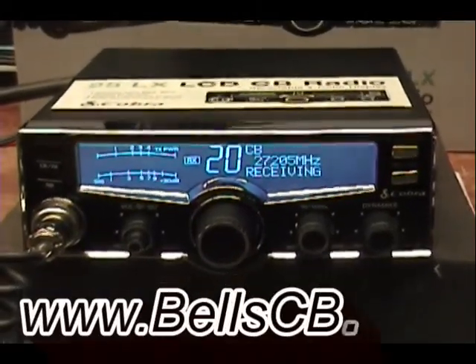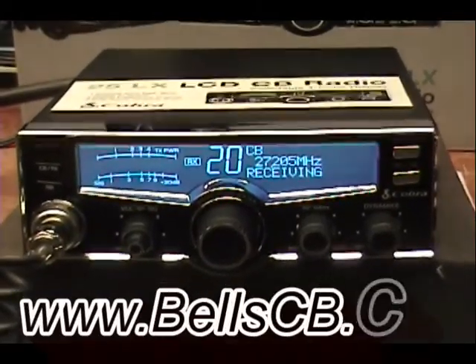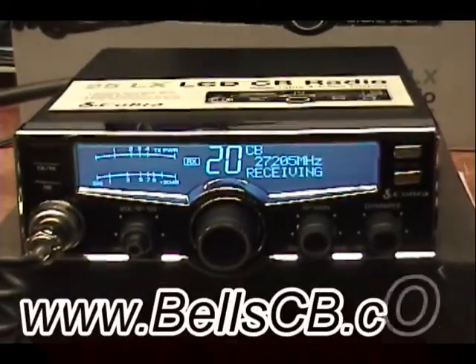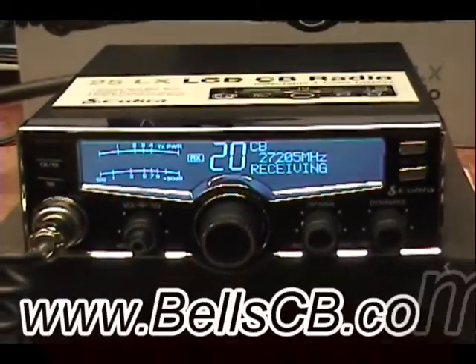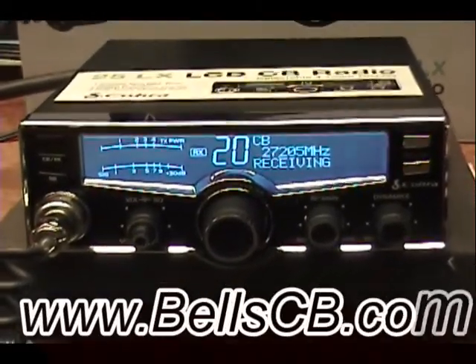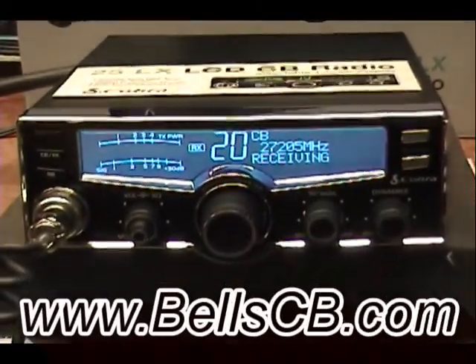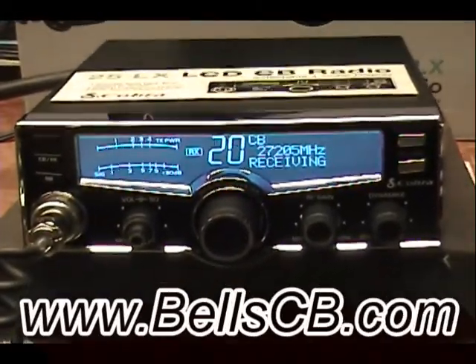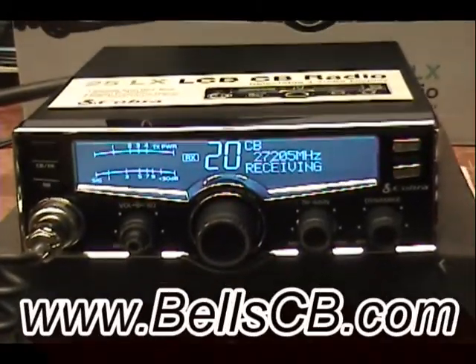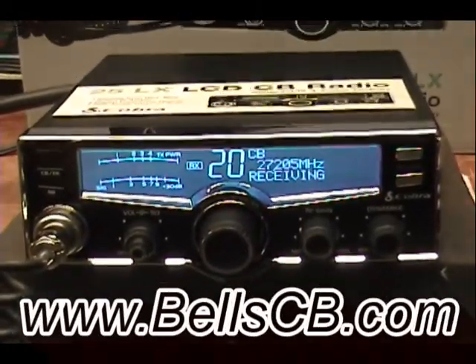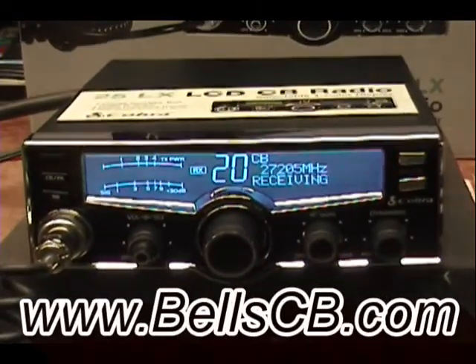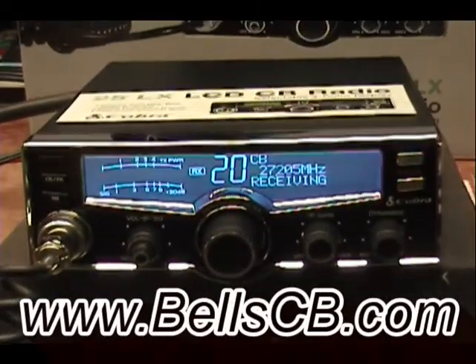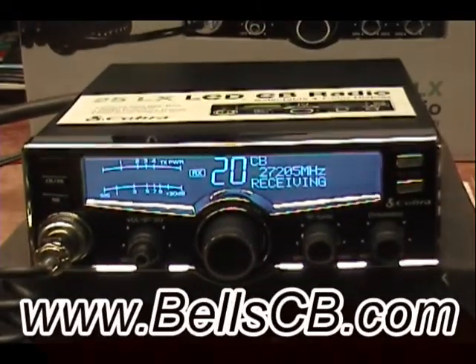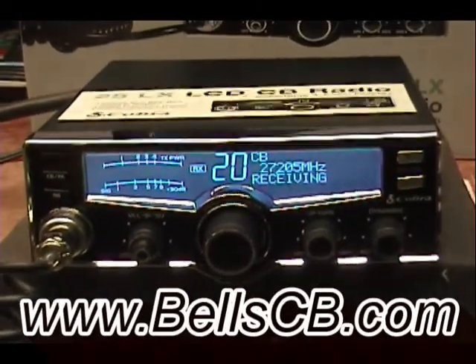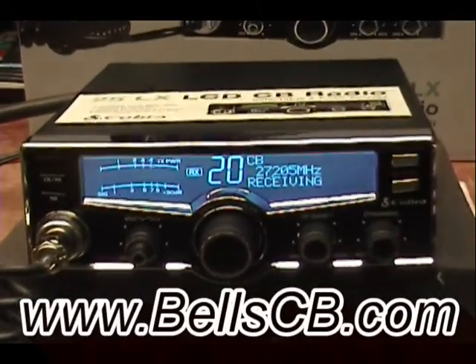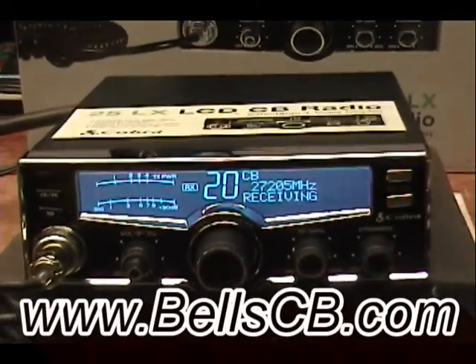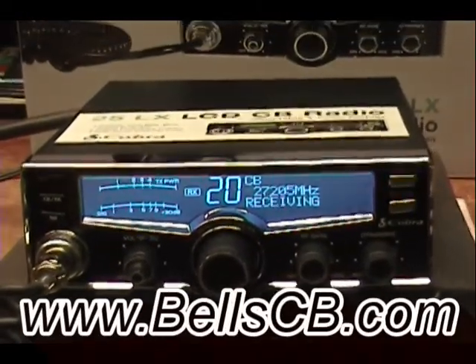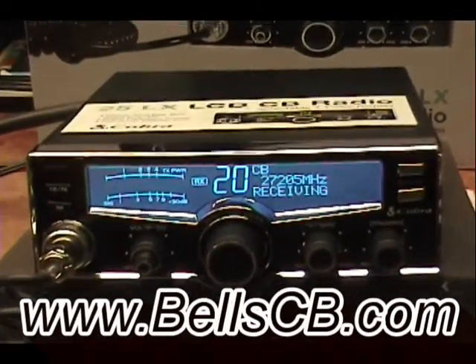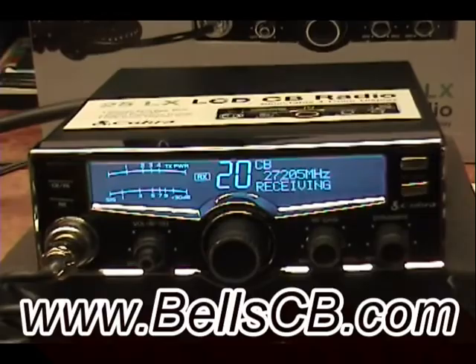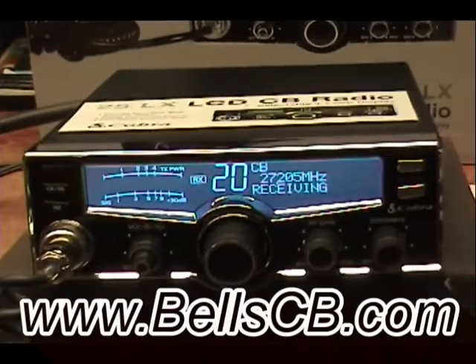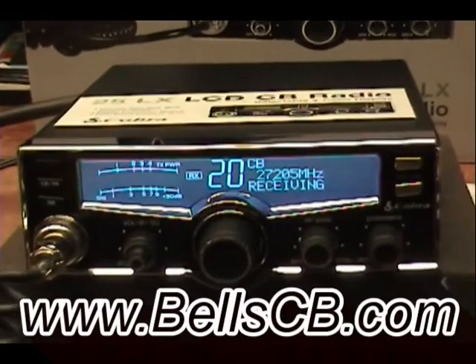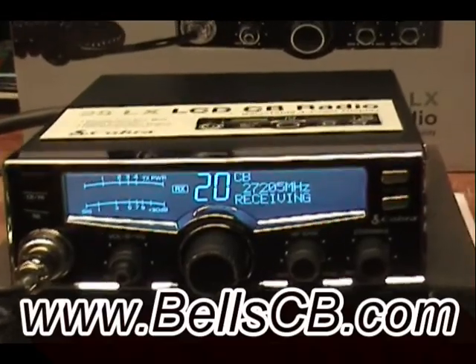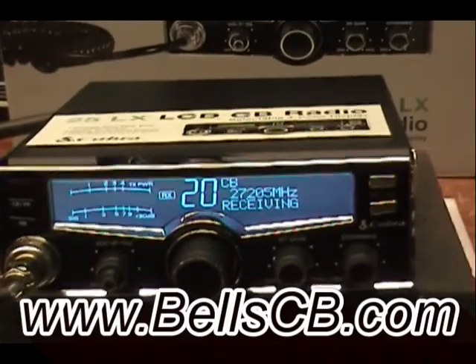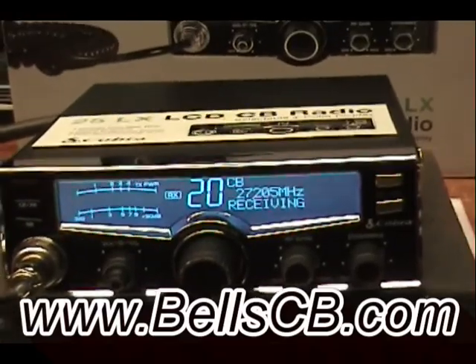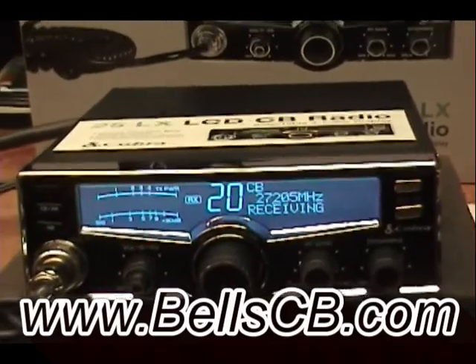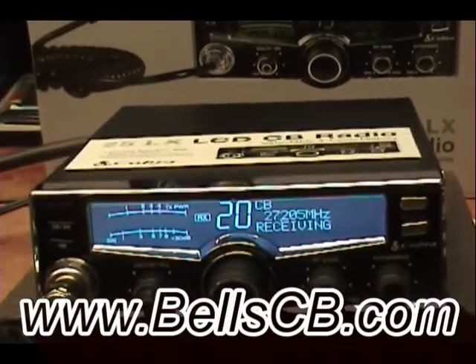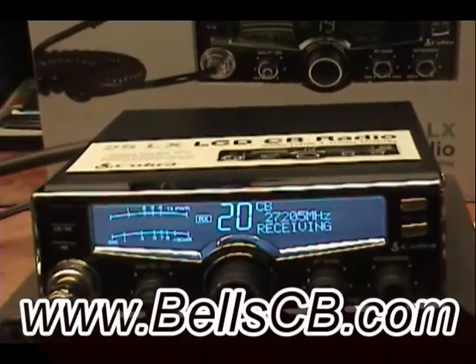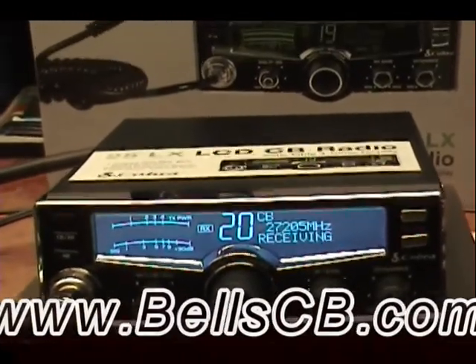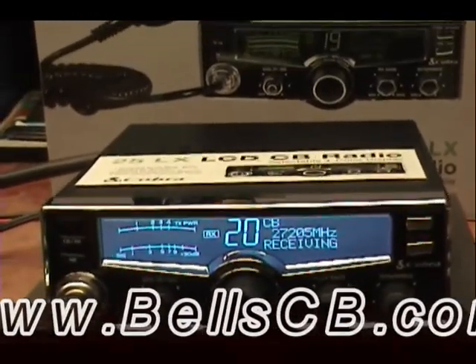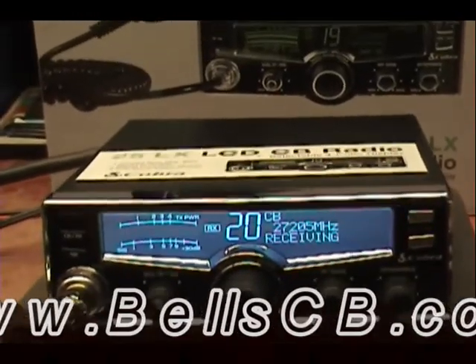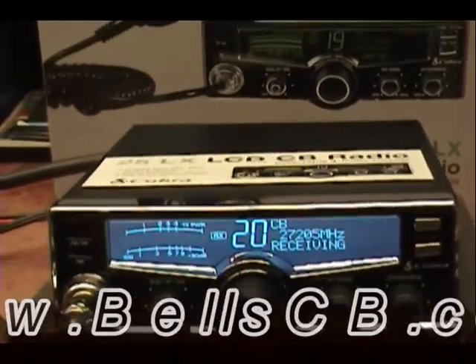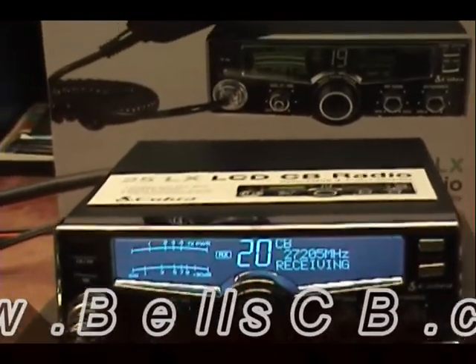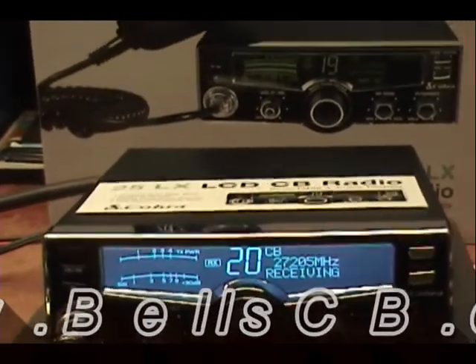Hello everybody and welcome to Bell CB. Hello Matthew, Montana — this is a tune-up report for you.